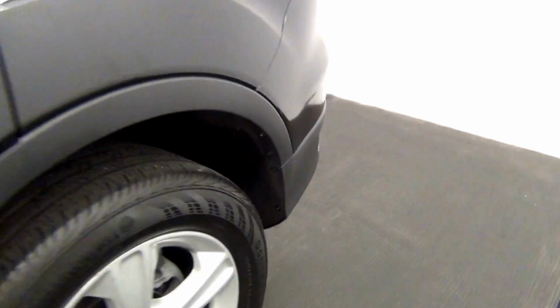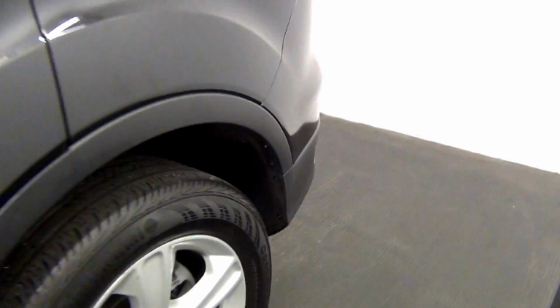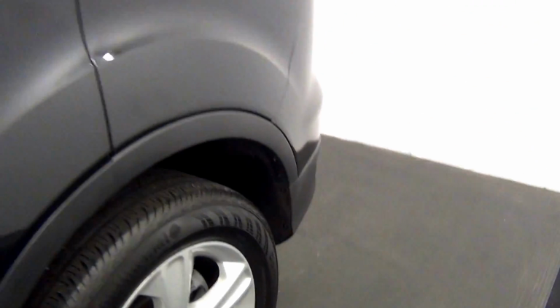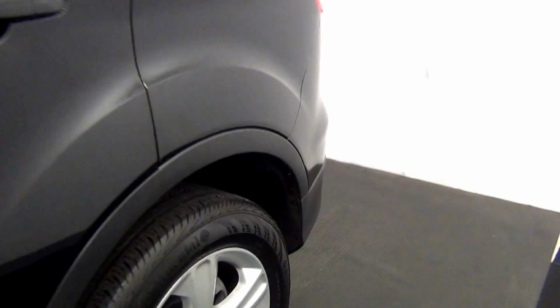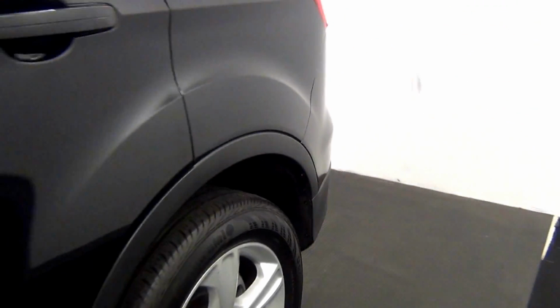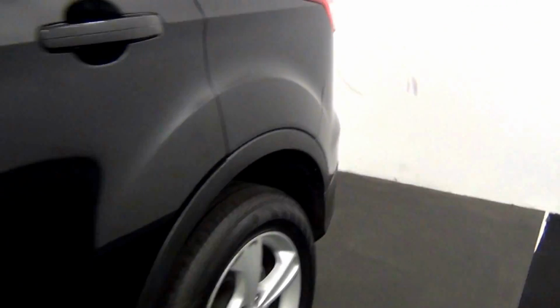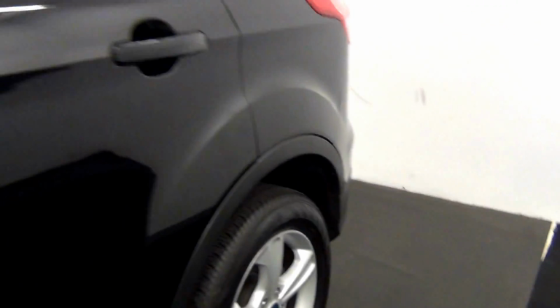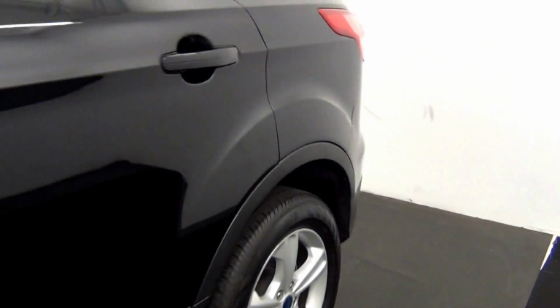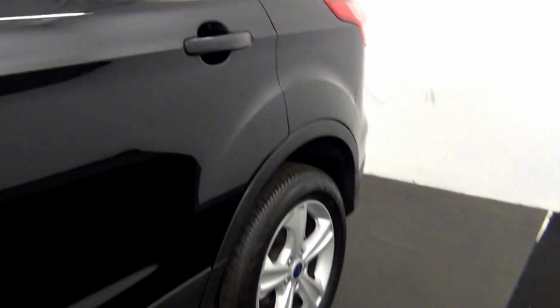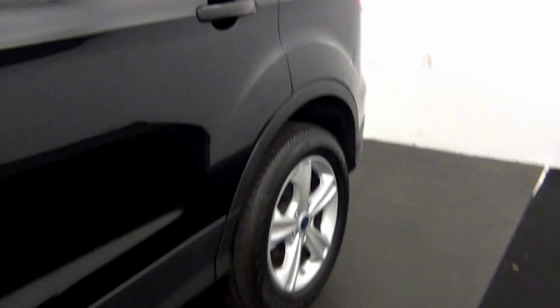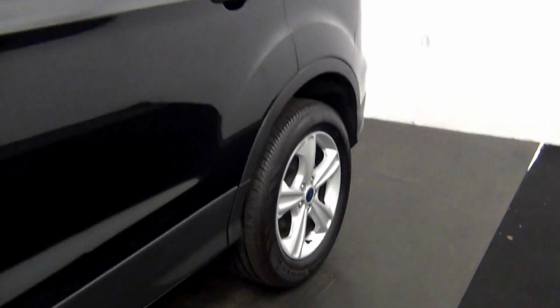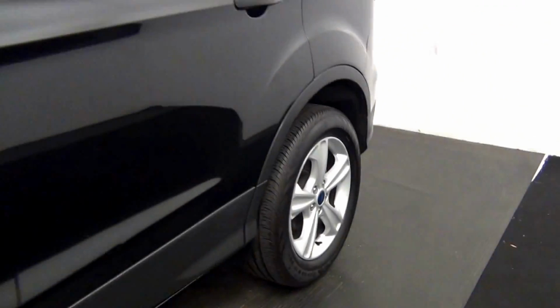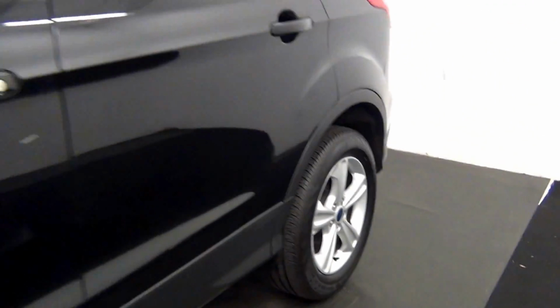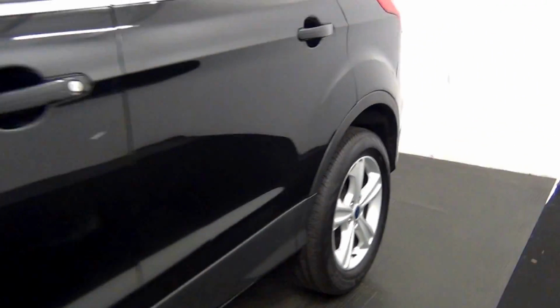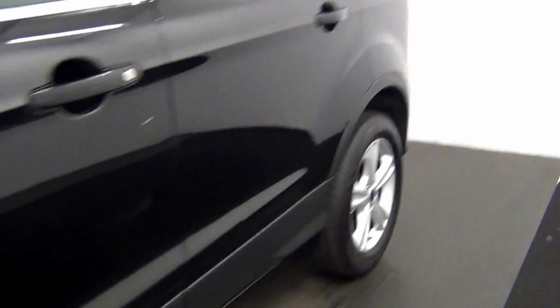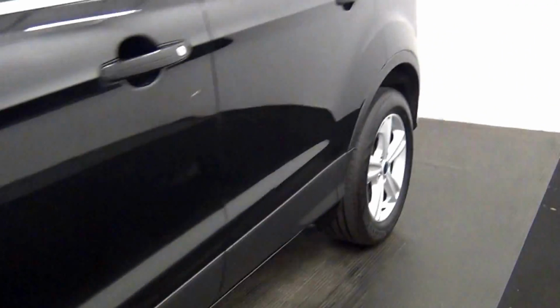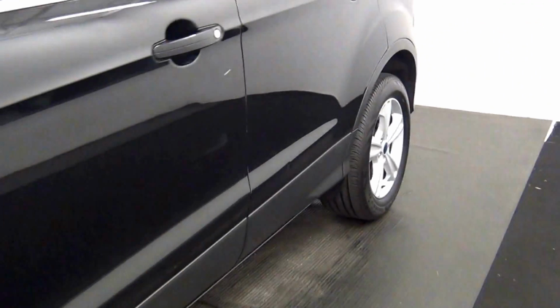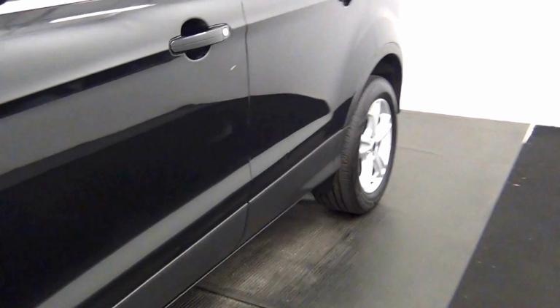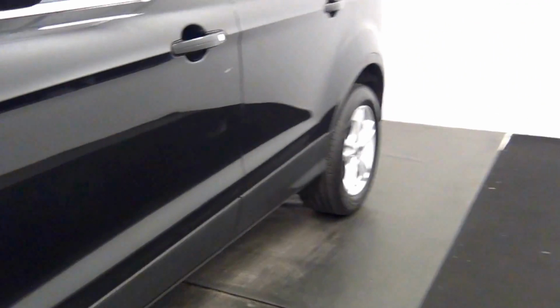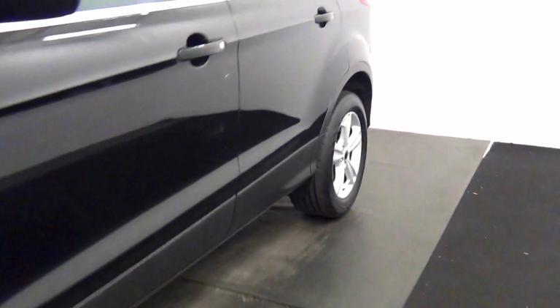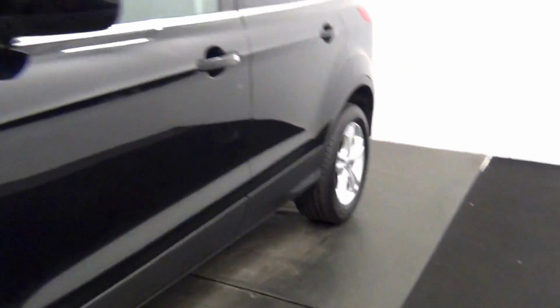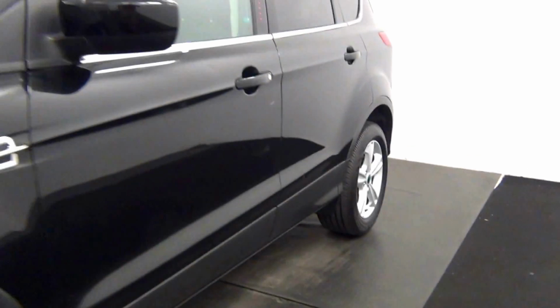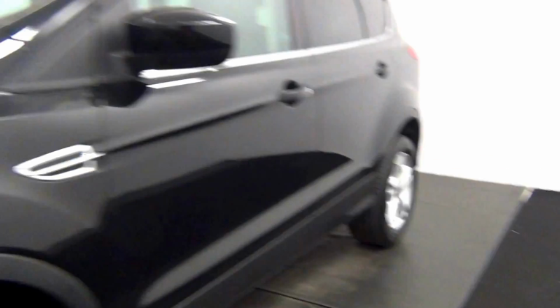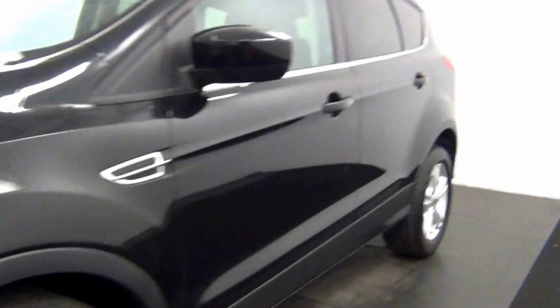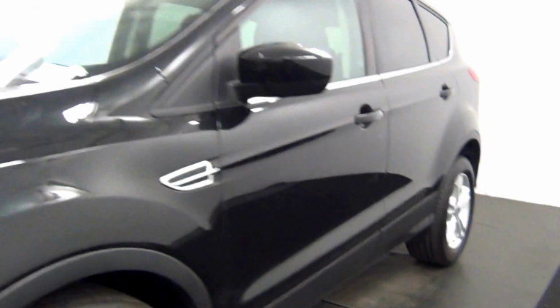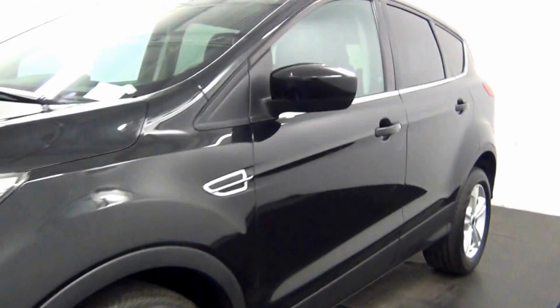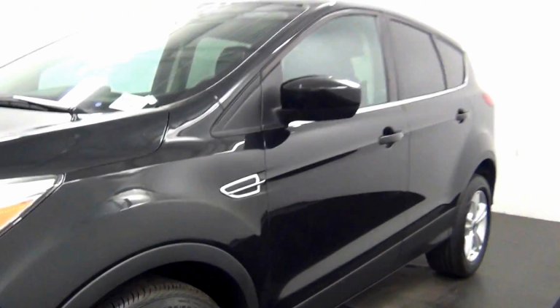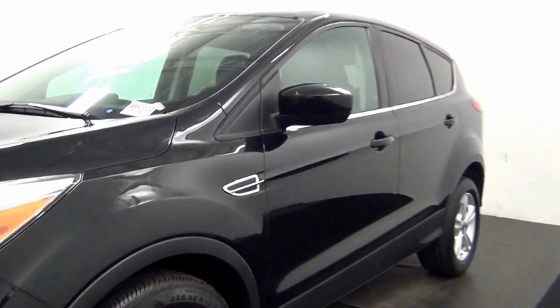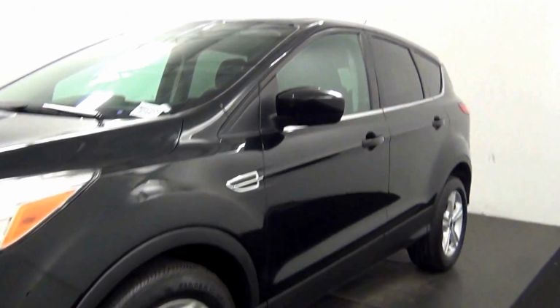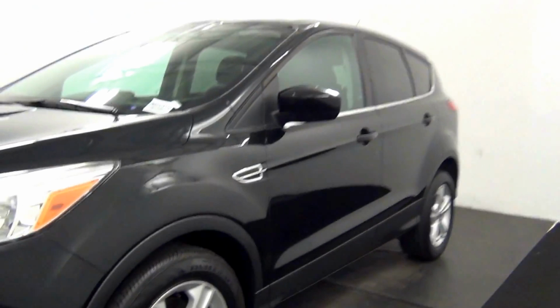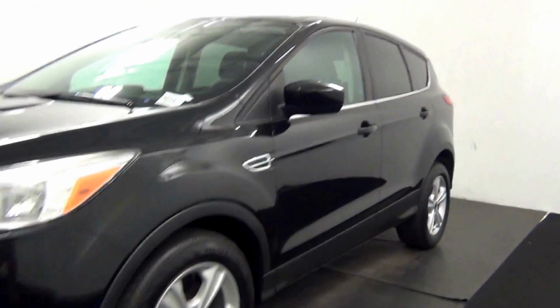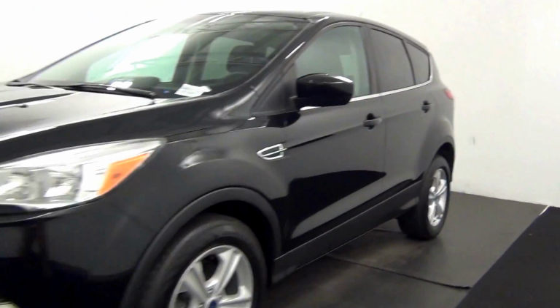And that is going to end our walk around for the 2014 Ford Escape.